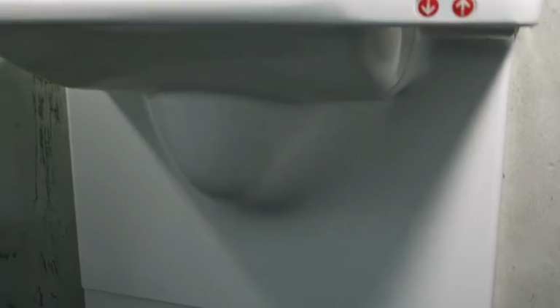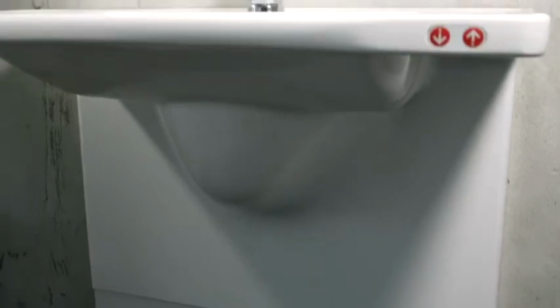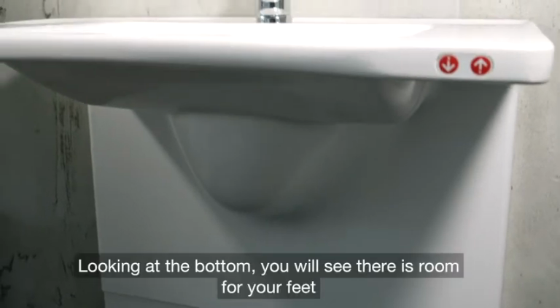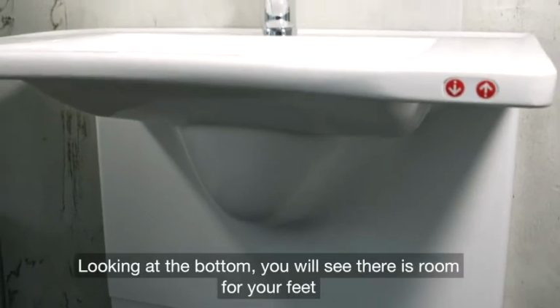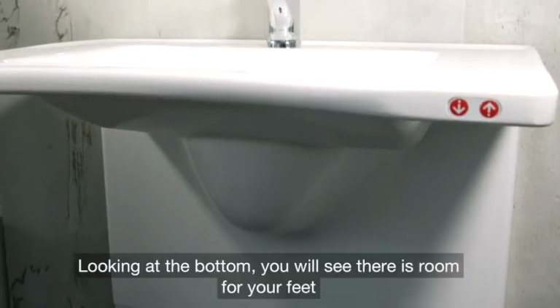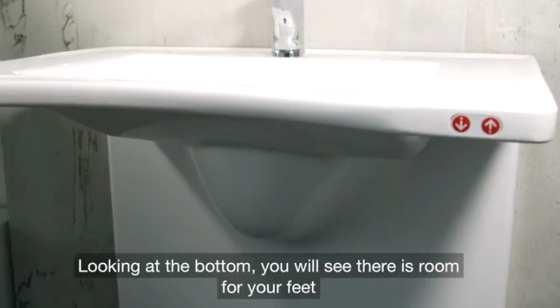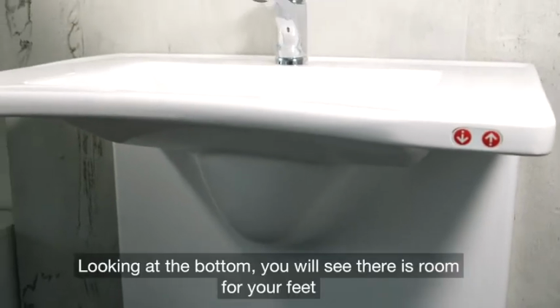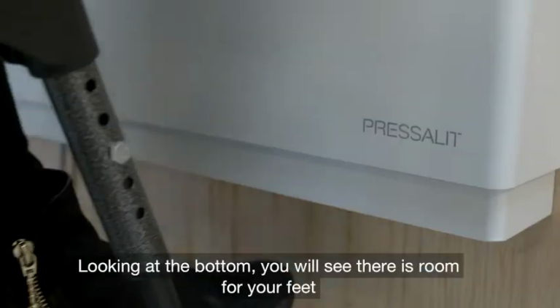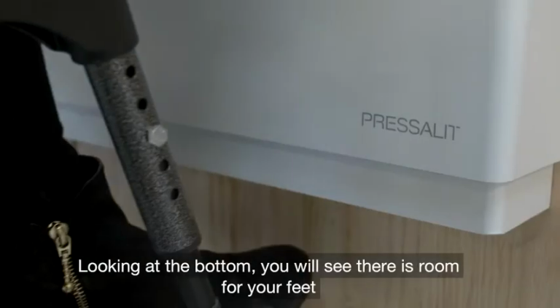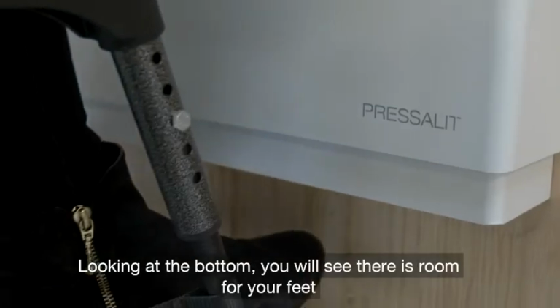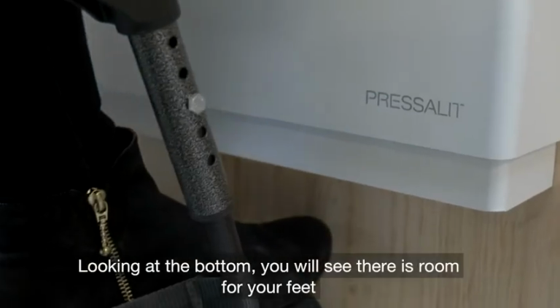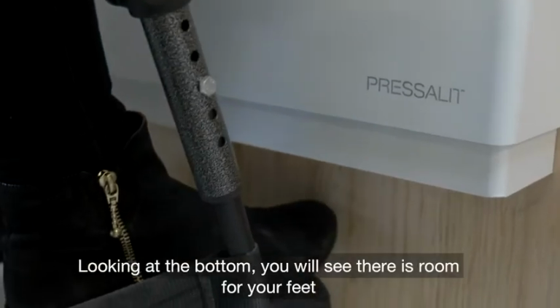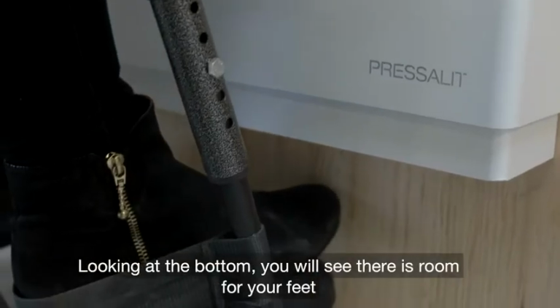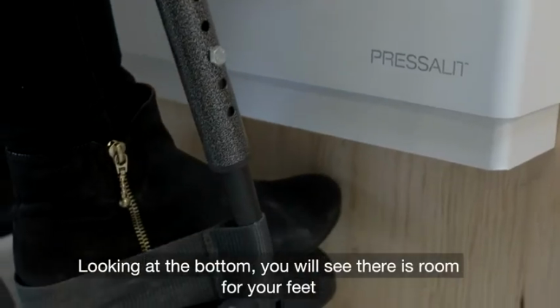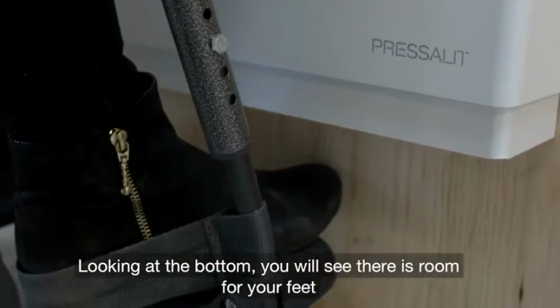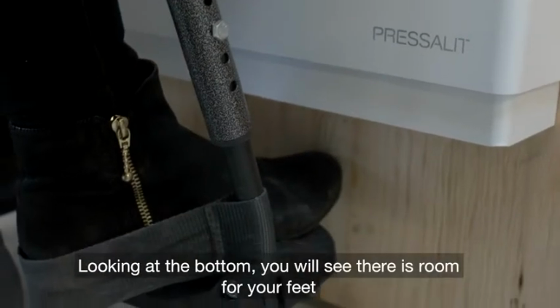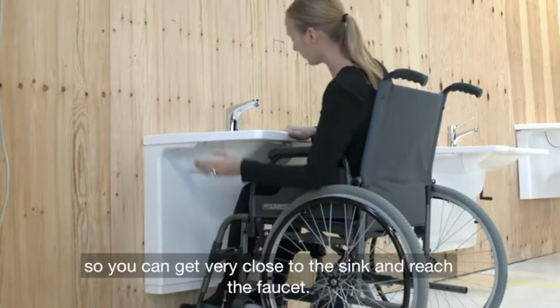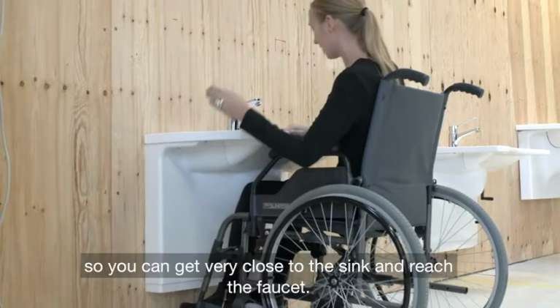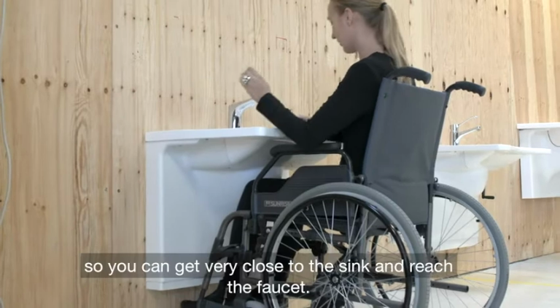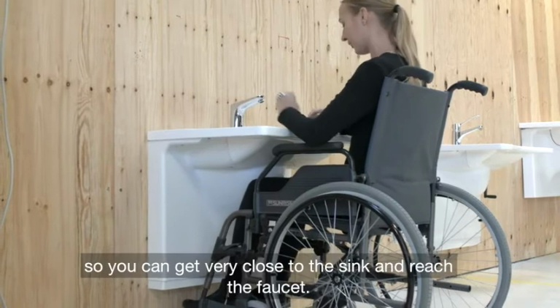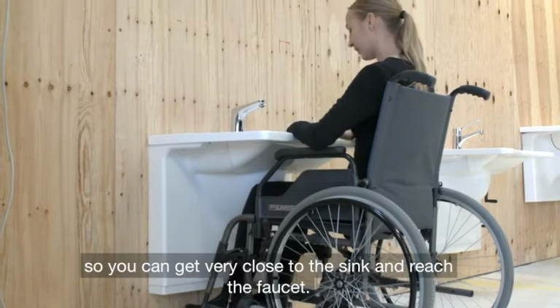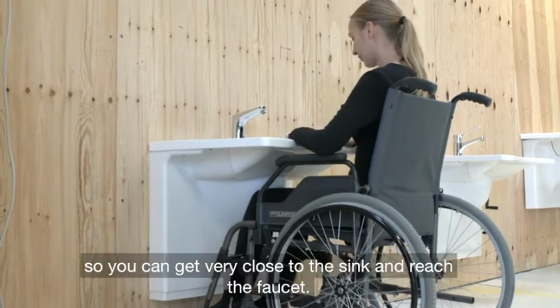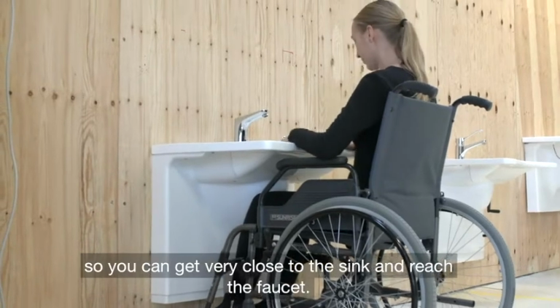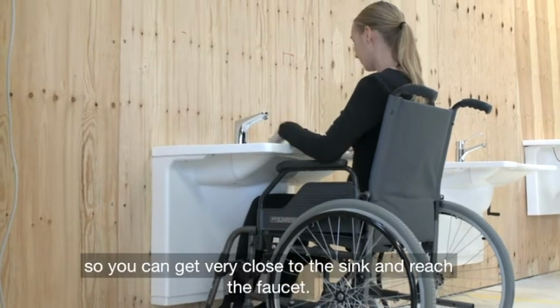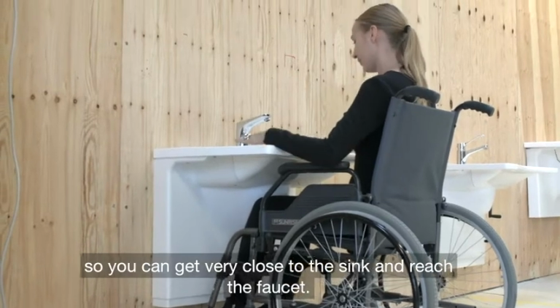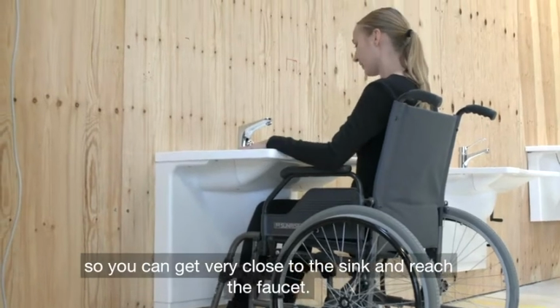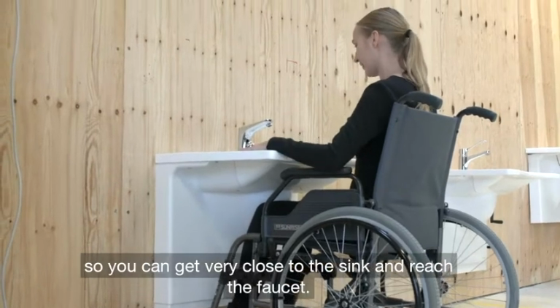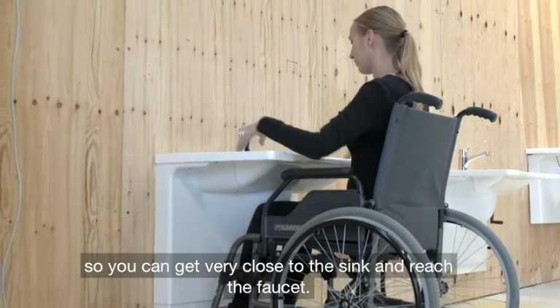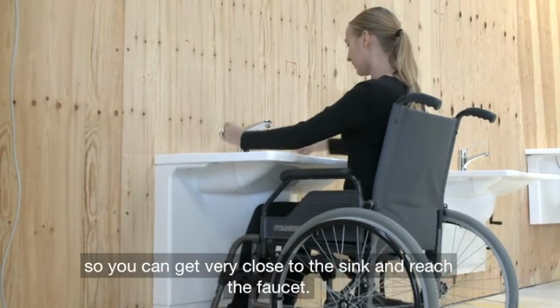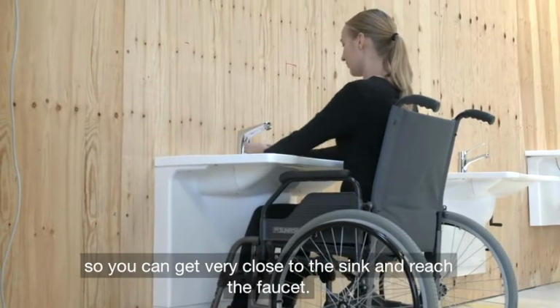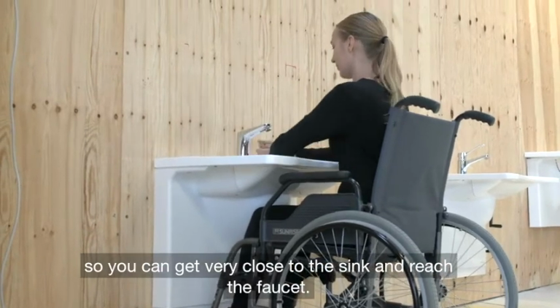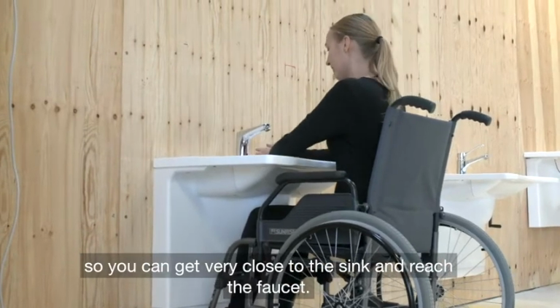Going right at the bottom, you also see that there's room for your feet, so you can get very close to the sink and reach the faucet.